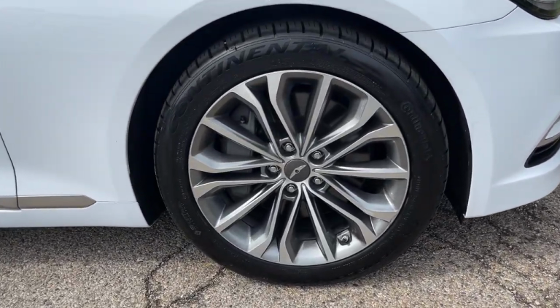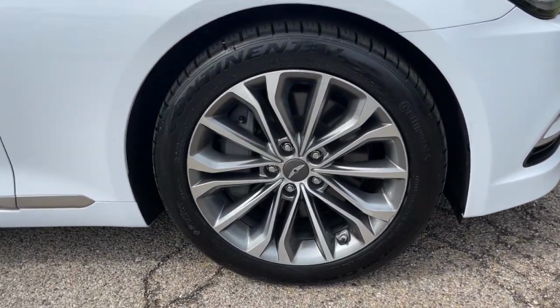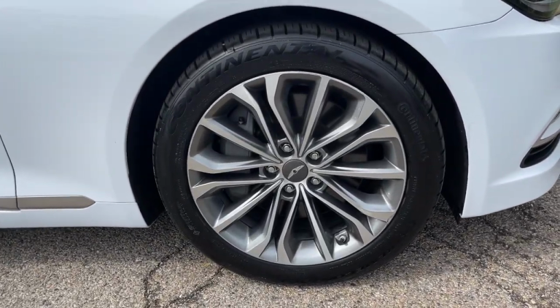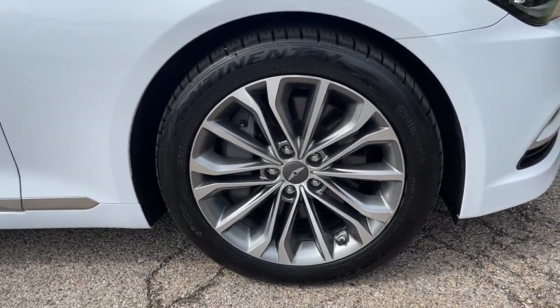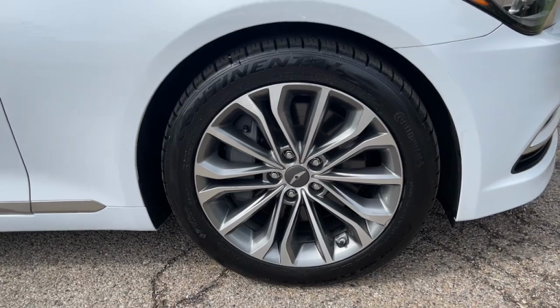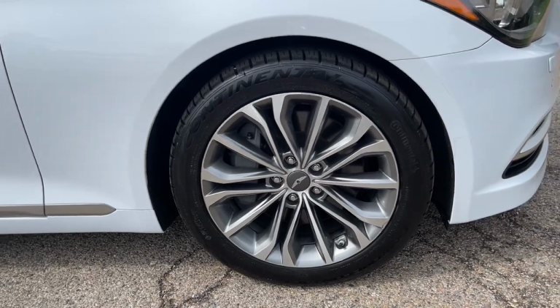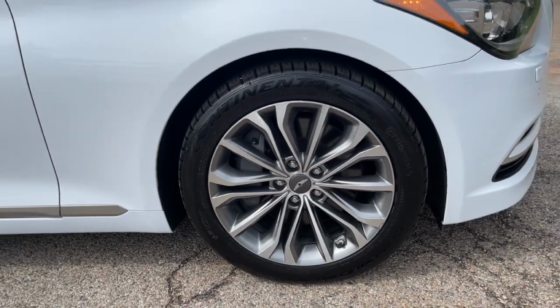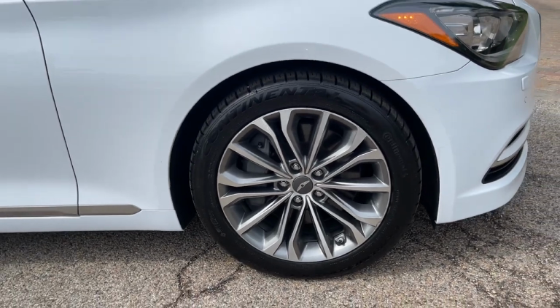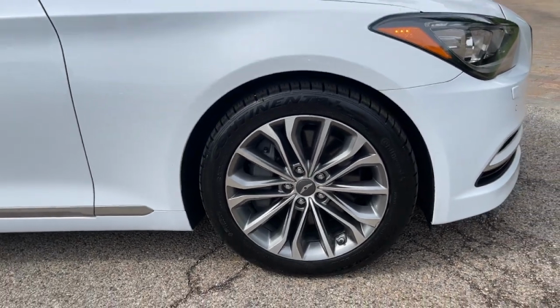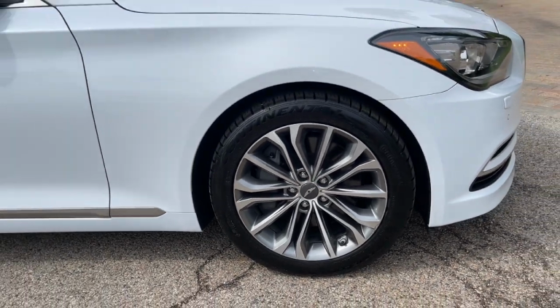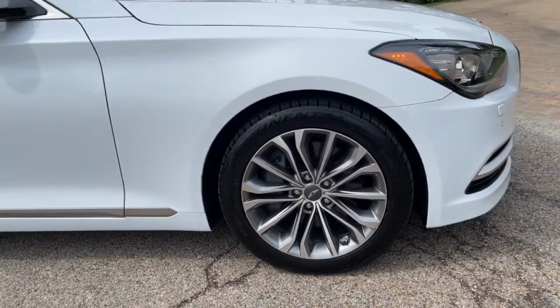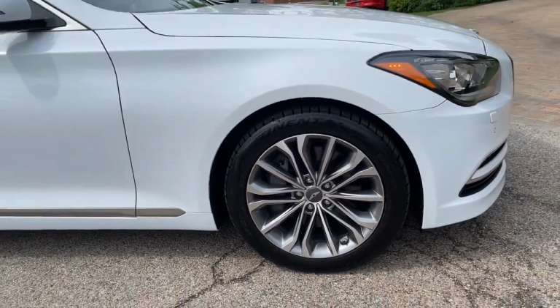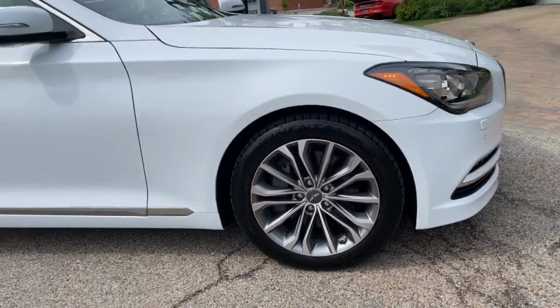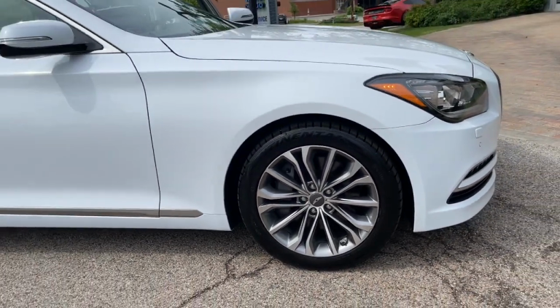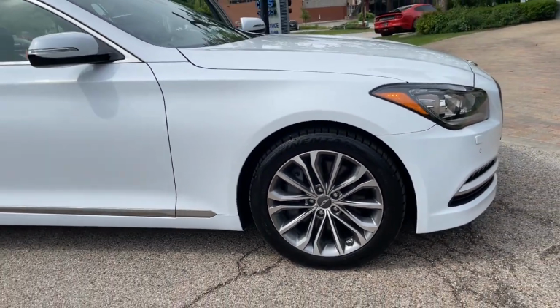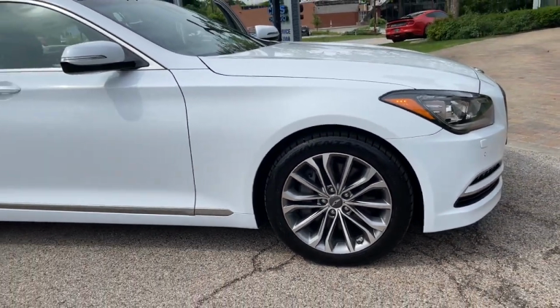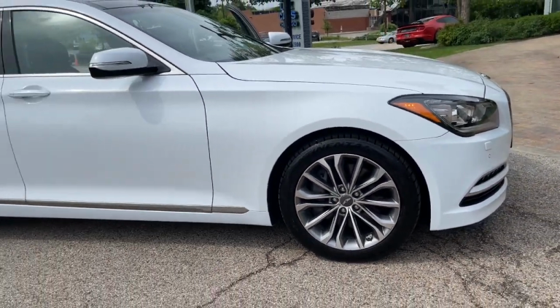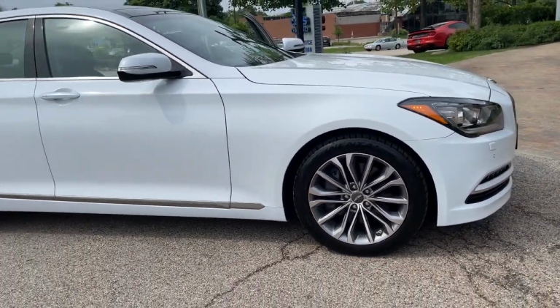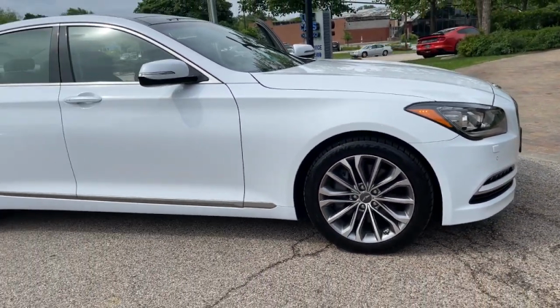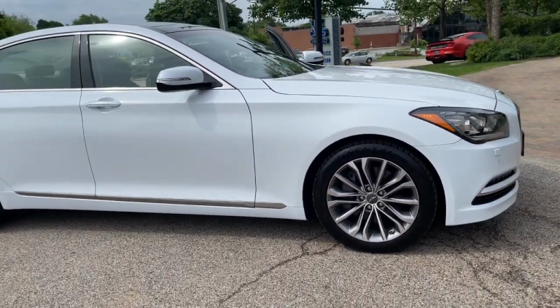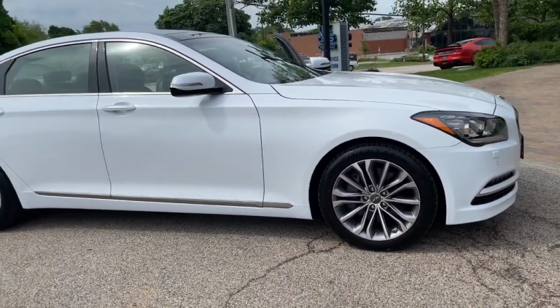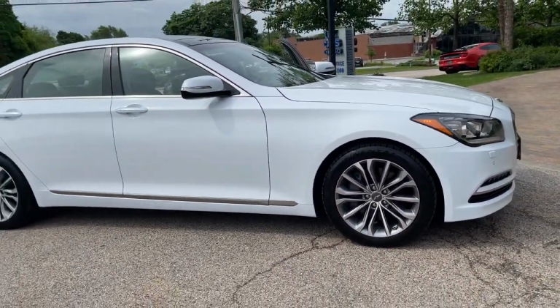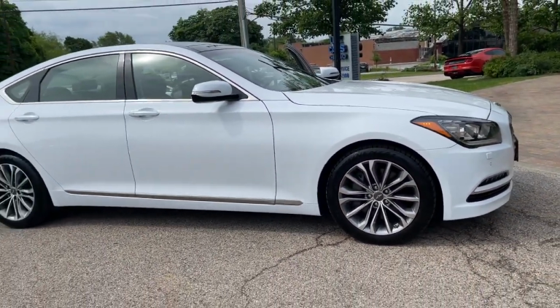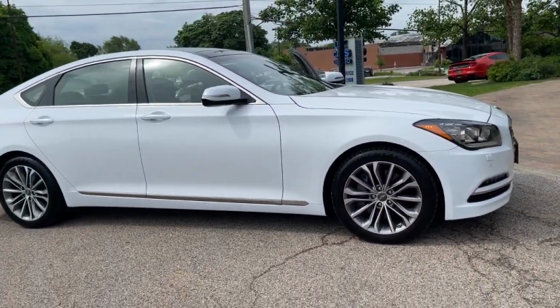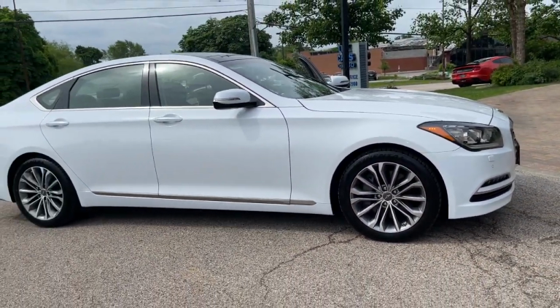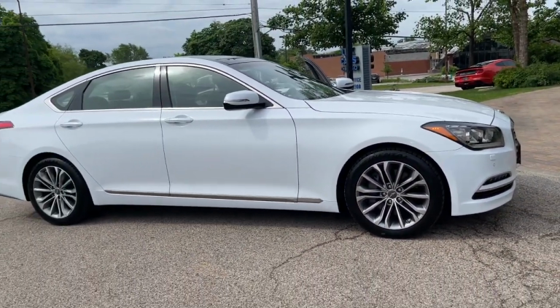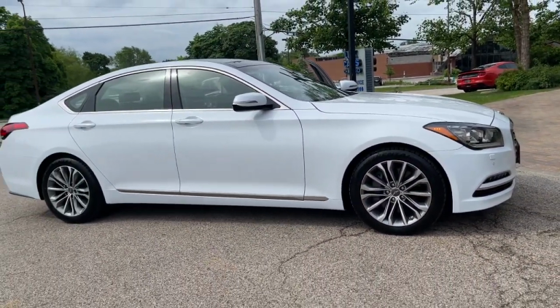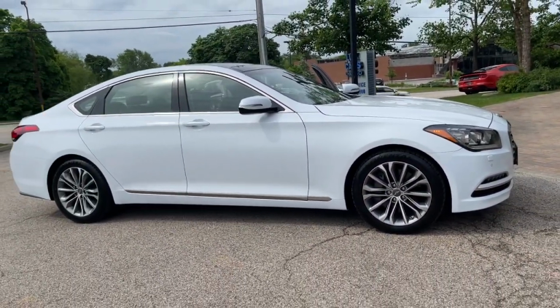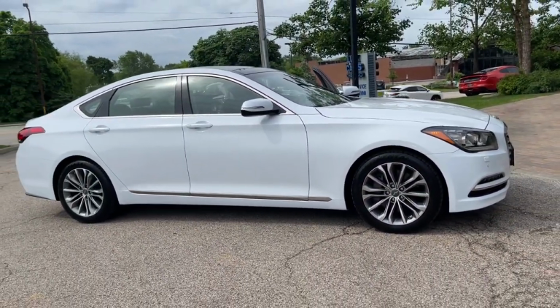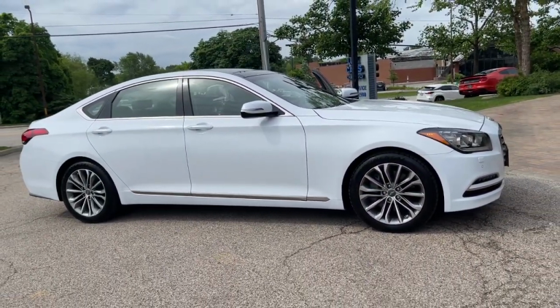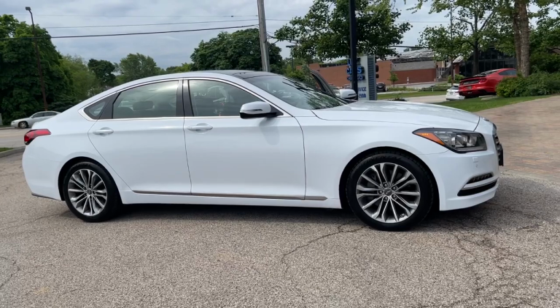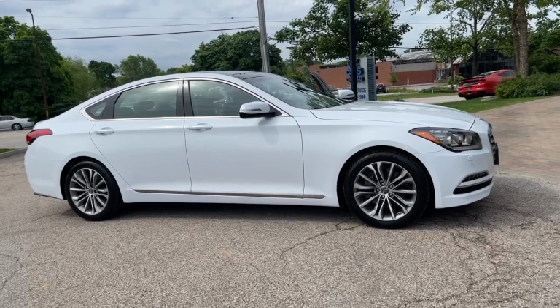Finished in Casablanca white over black leather interior. Signature package. Tech package.